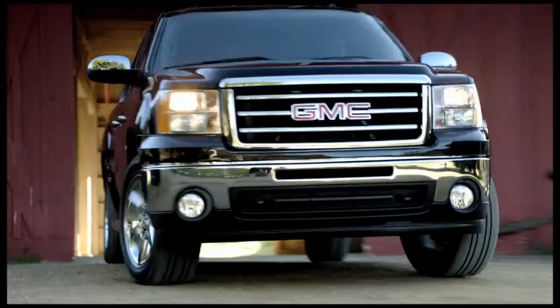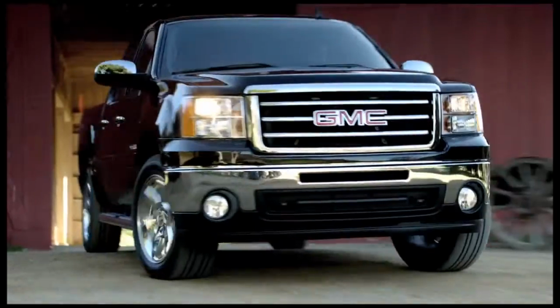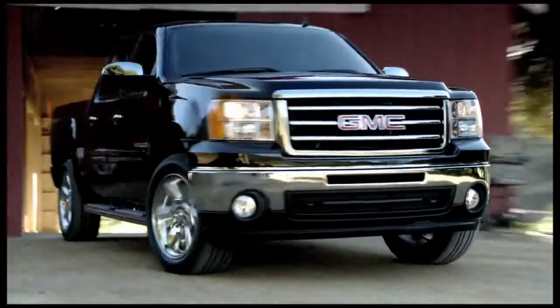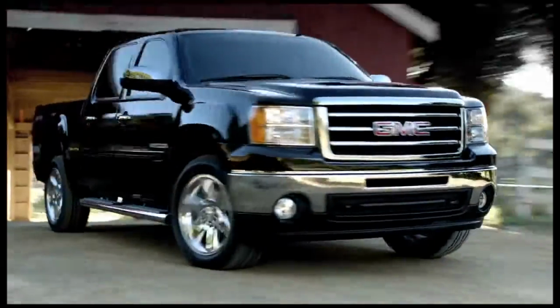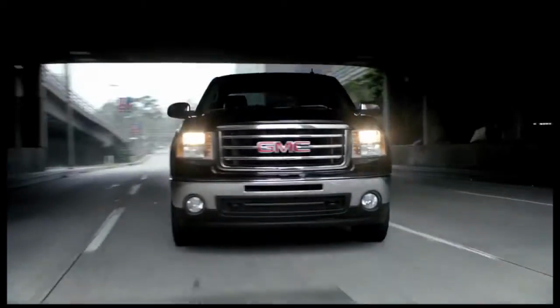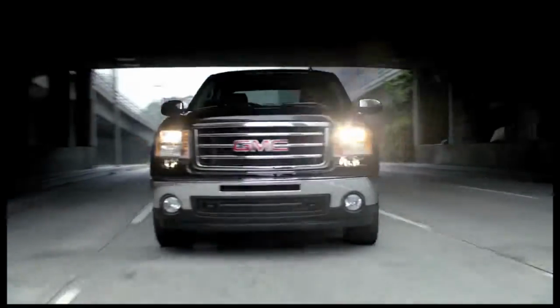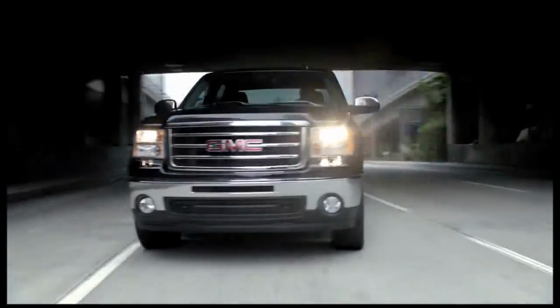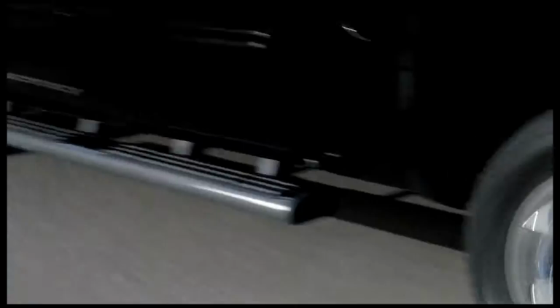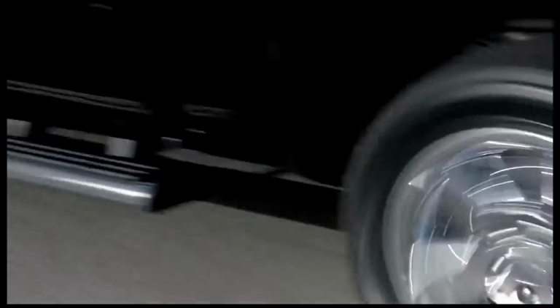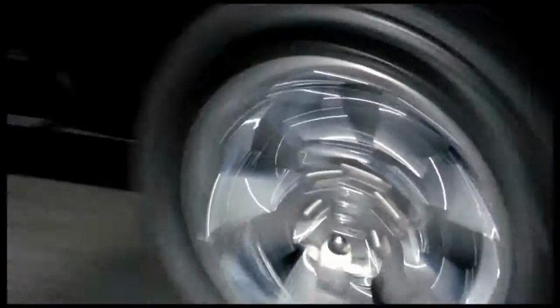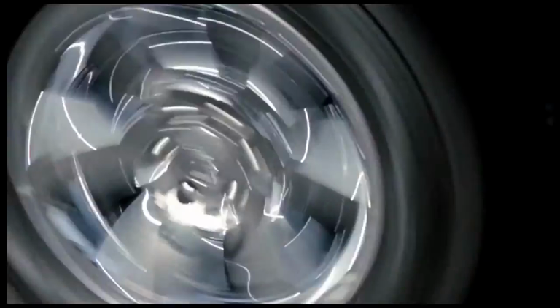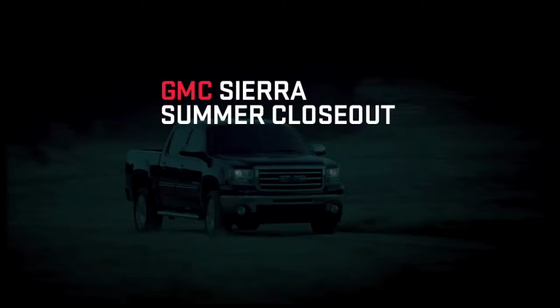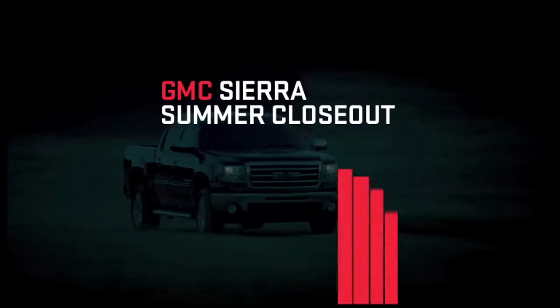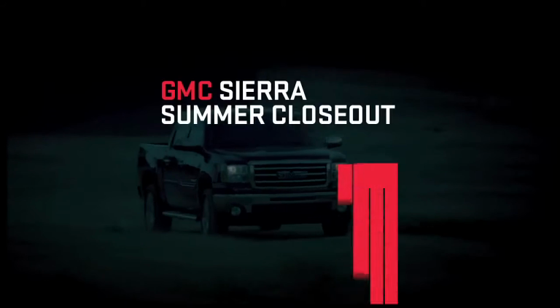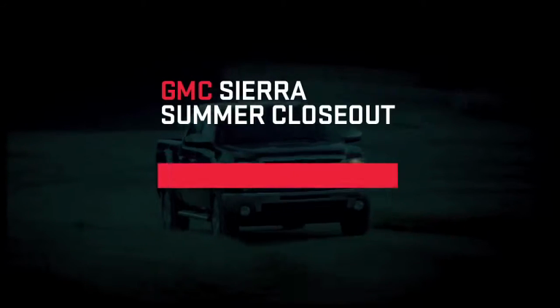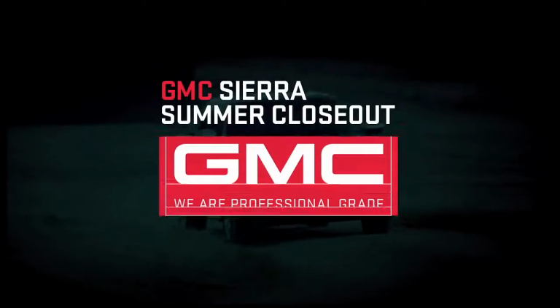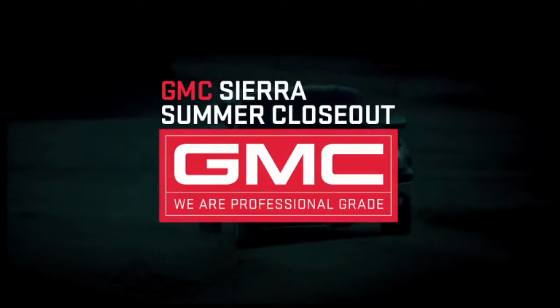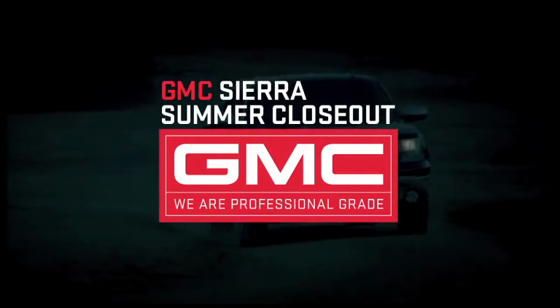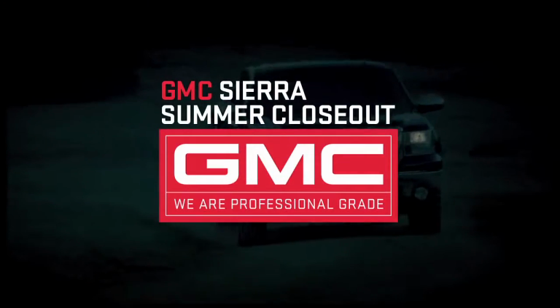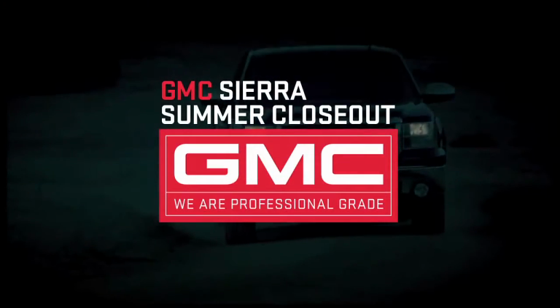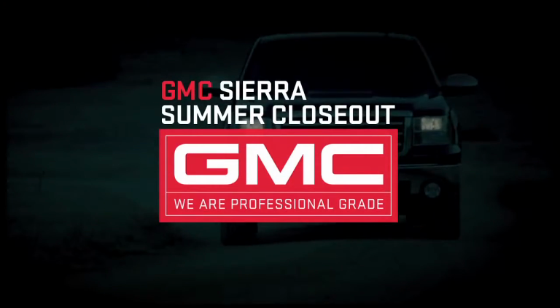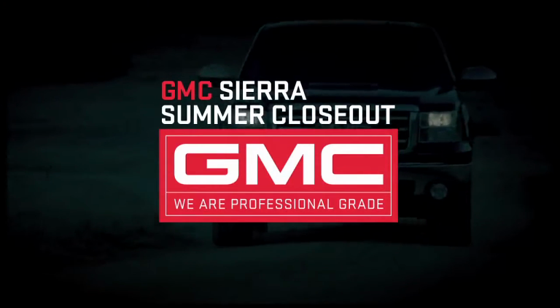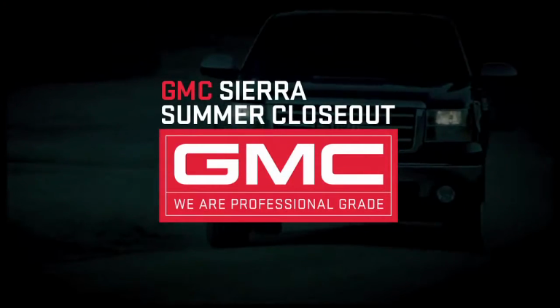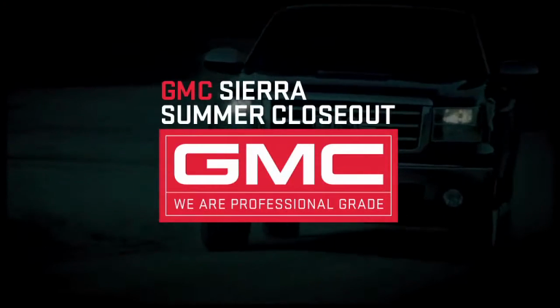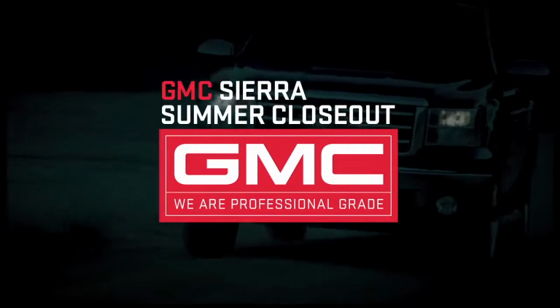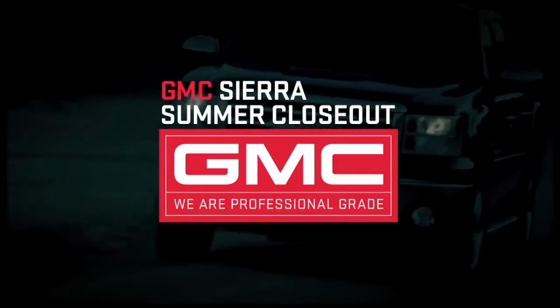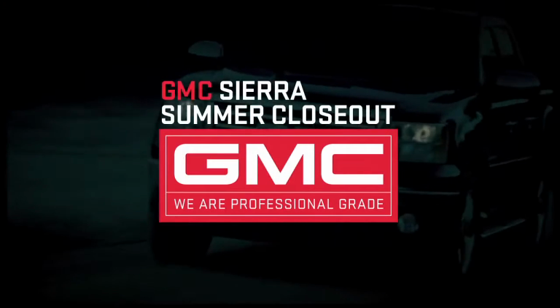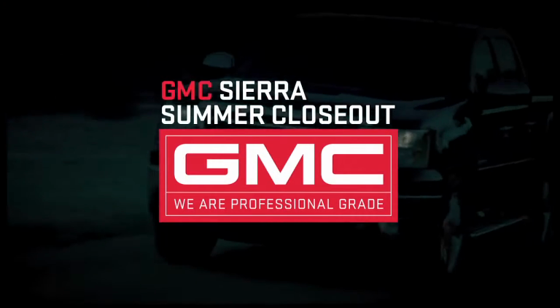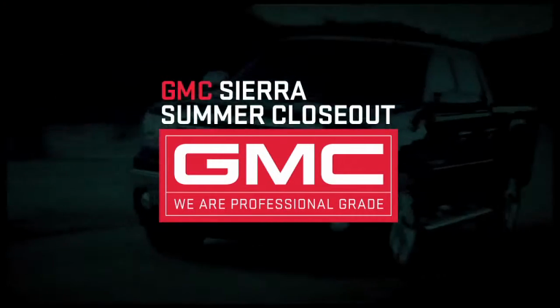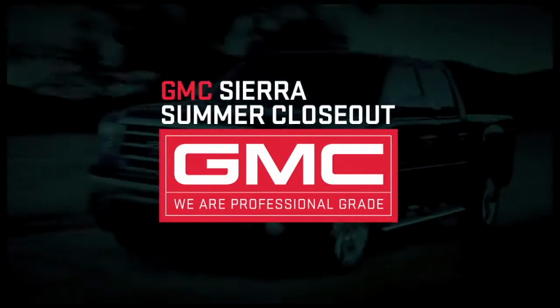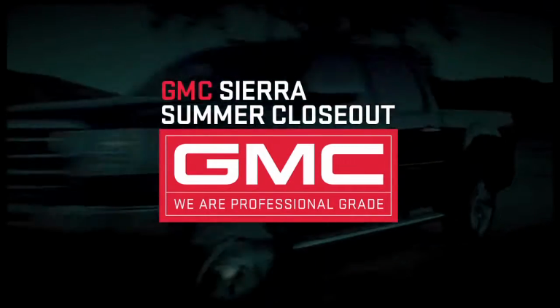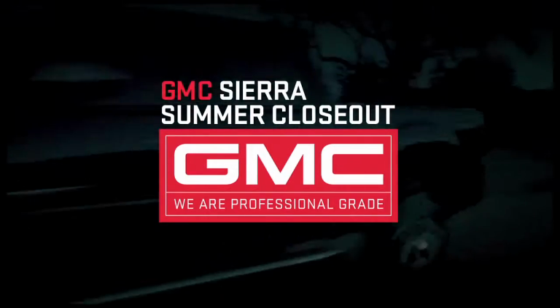The only thing there won't be more of are 2013 GMC Sierras. Once they're gone, they're gone.